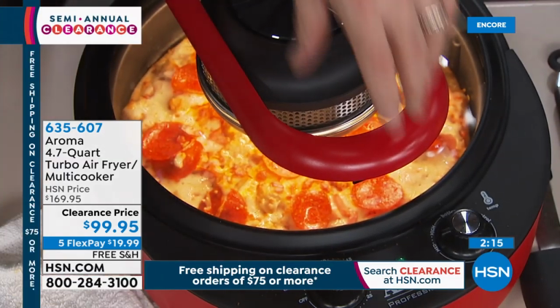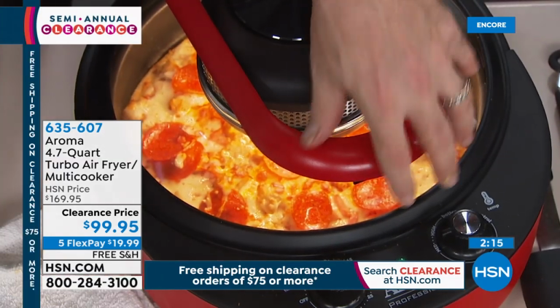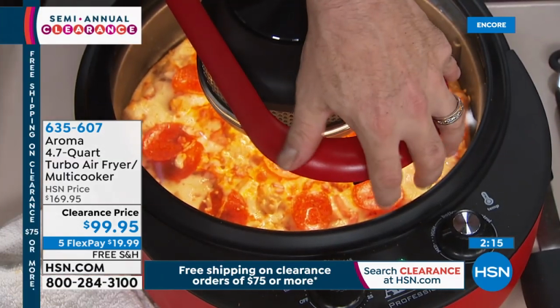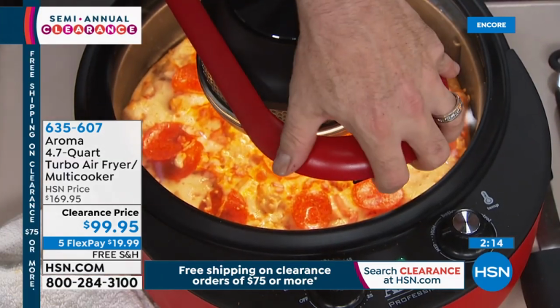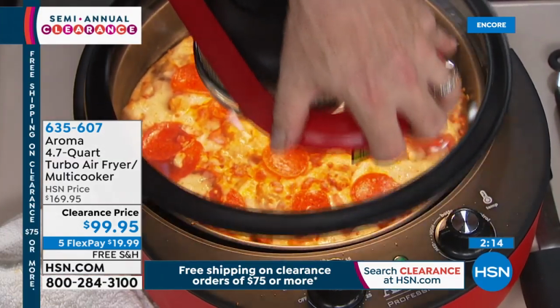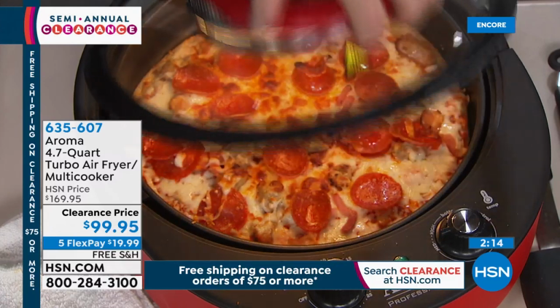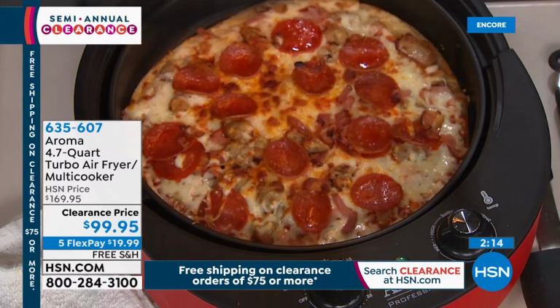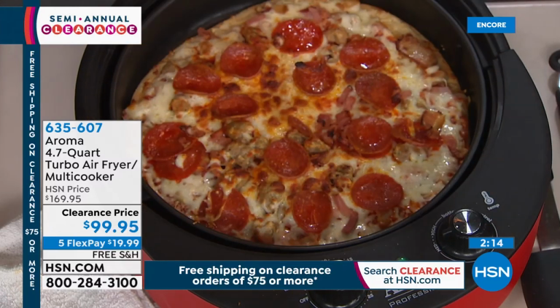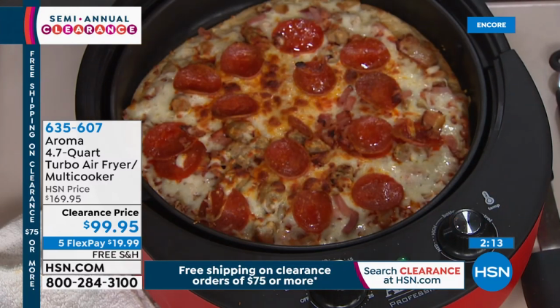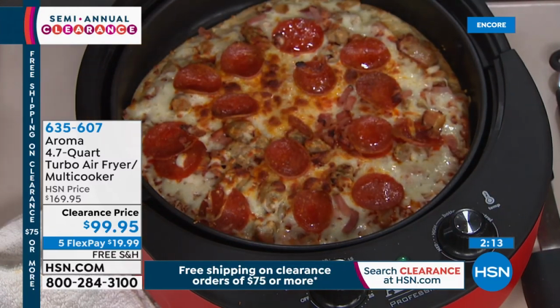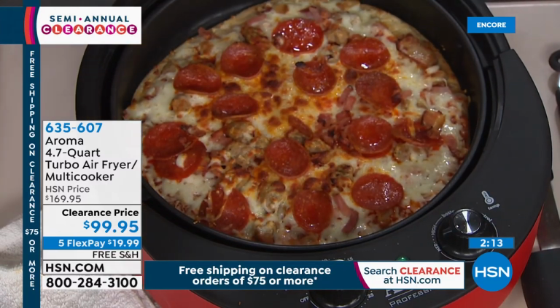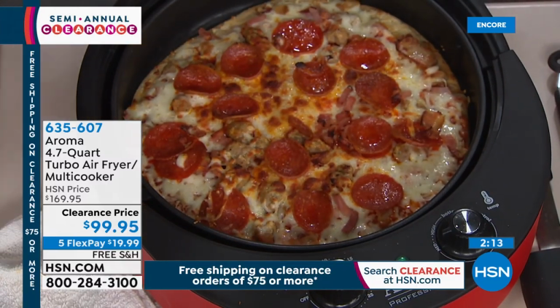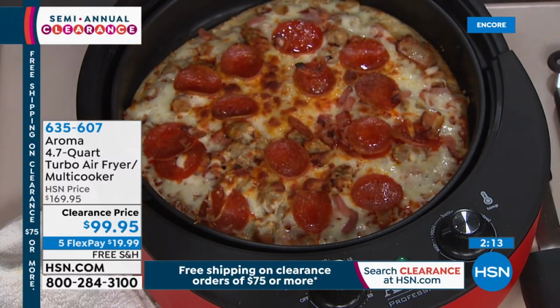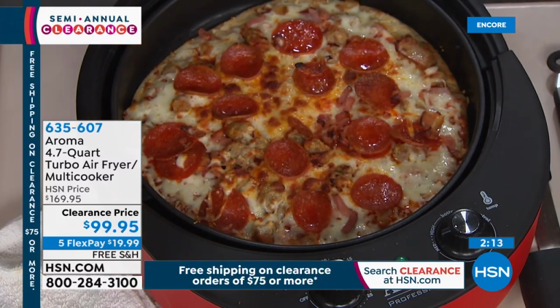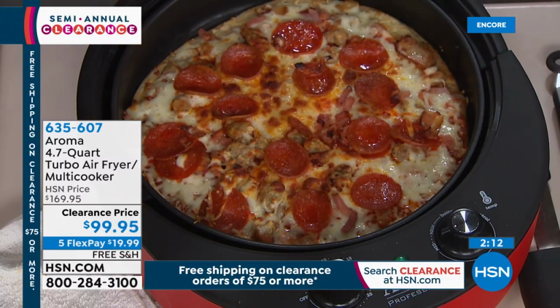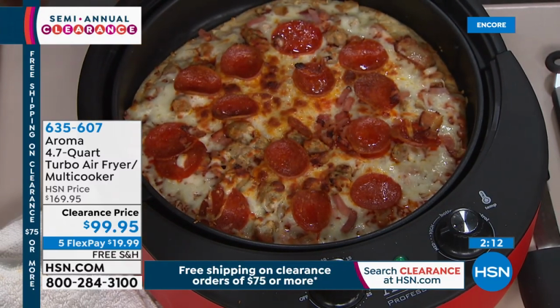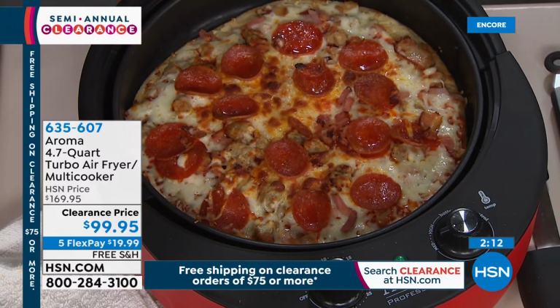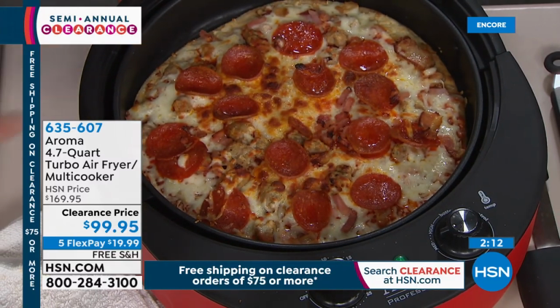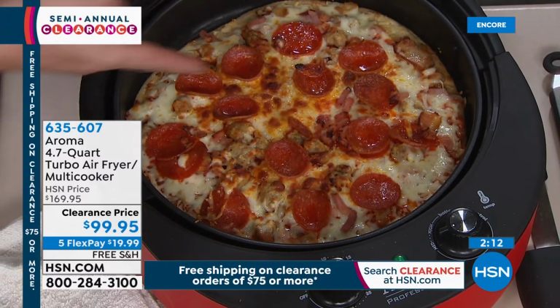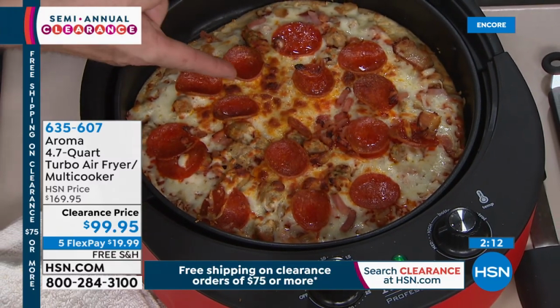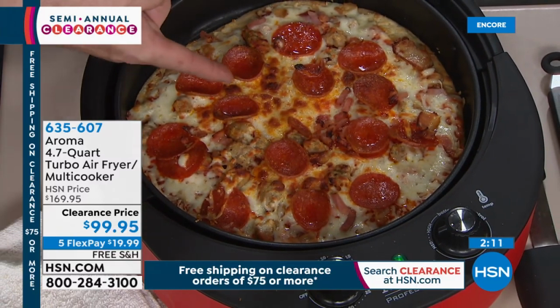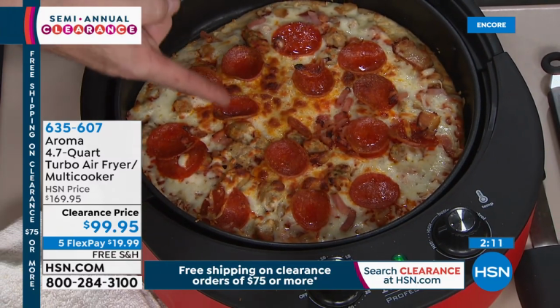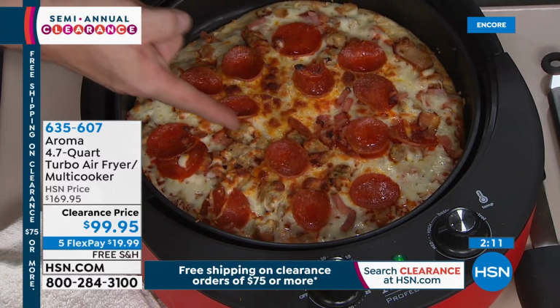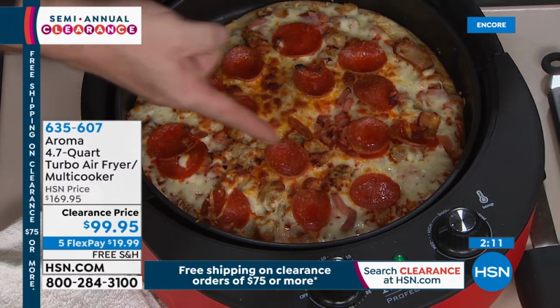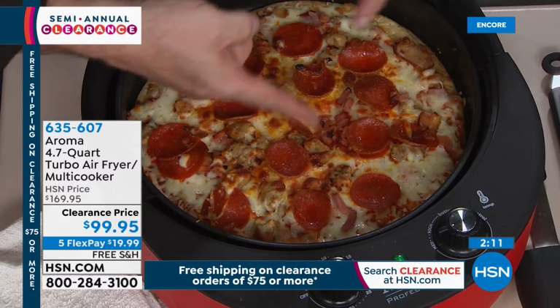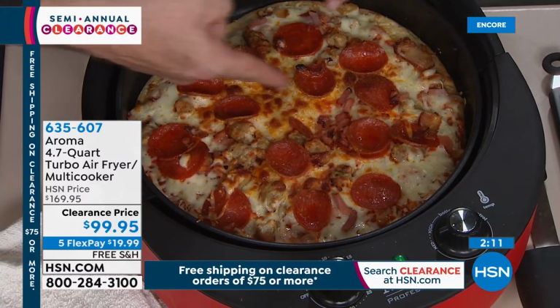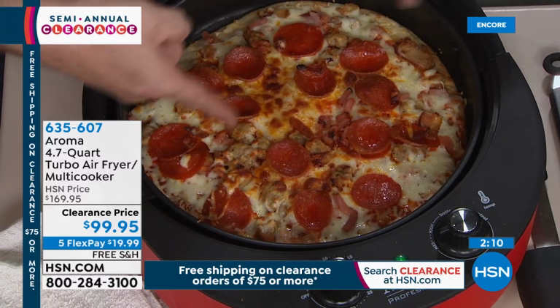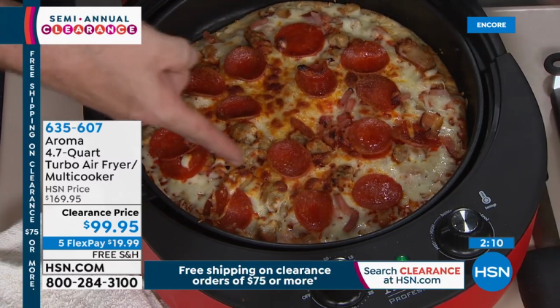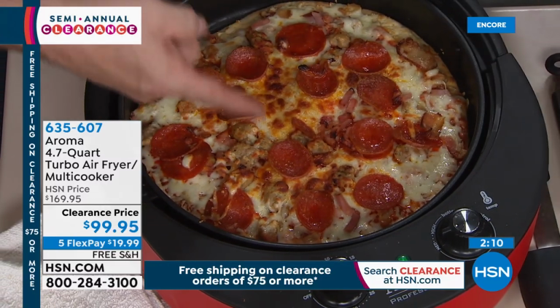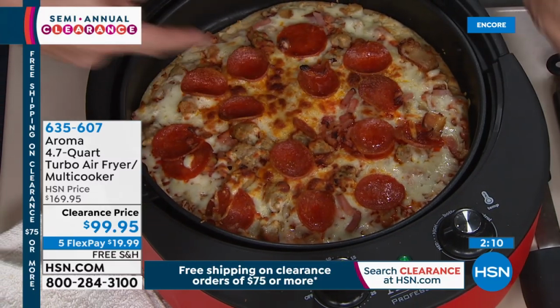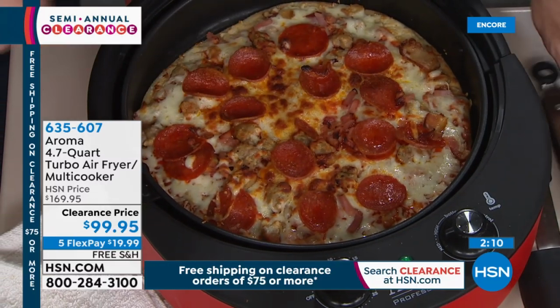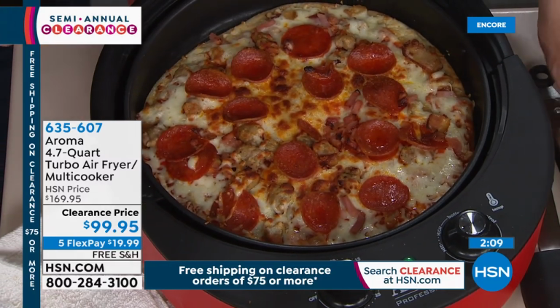As soon as we were done with those, we popped a pizza in for 11 minutes, and we have two minutes left. You can see it's brown around the outside — coming along perfectly.